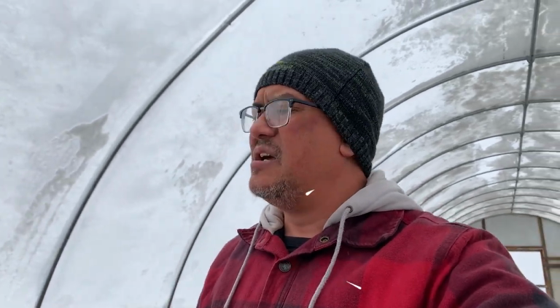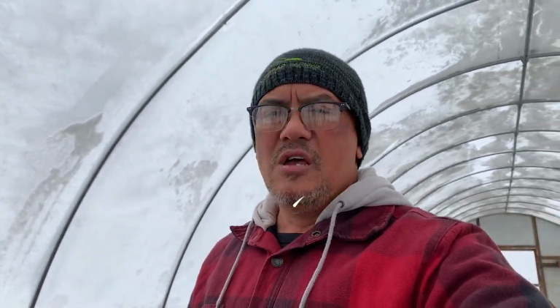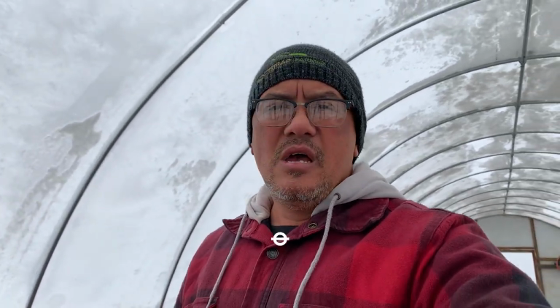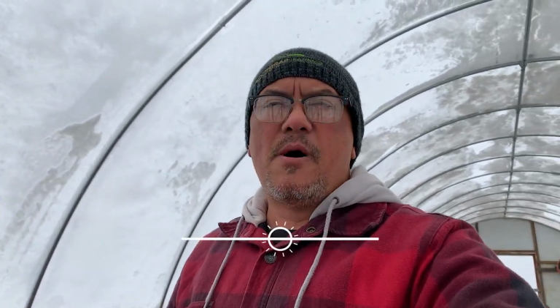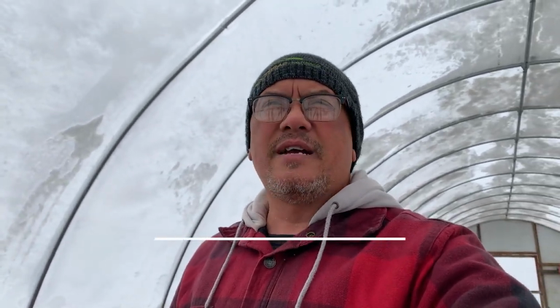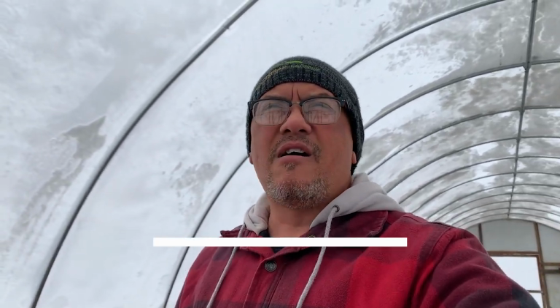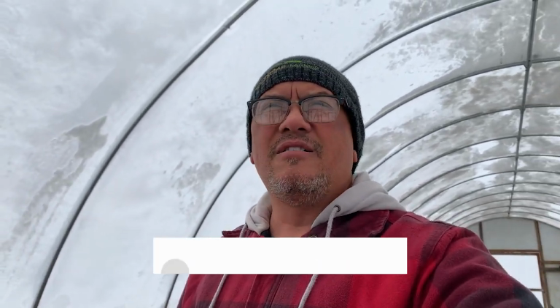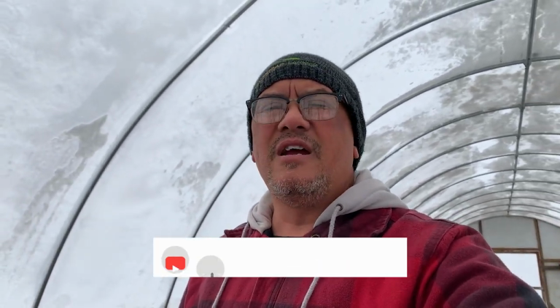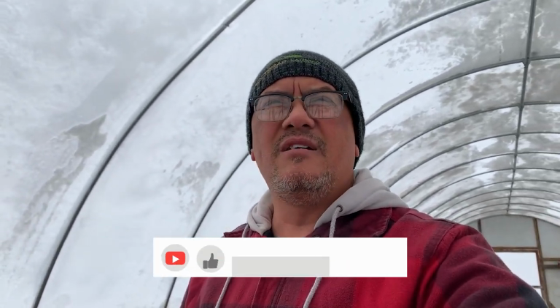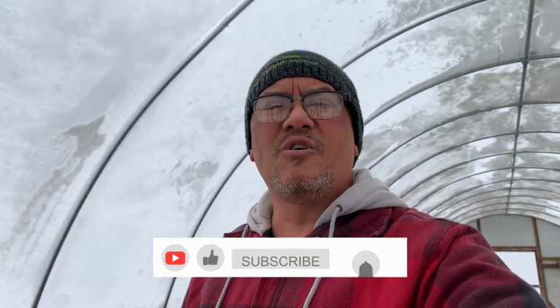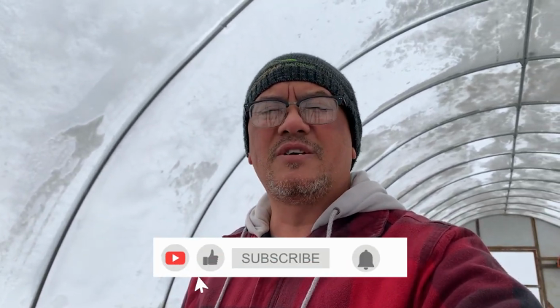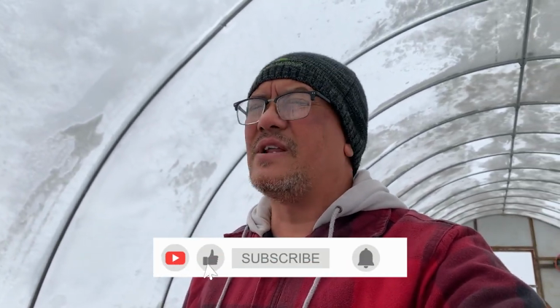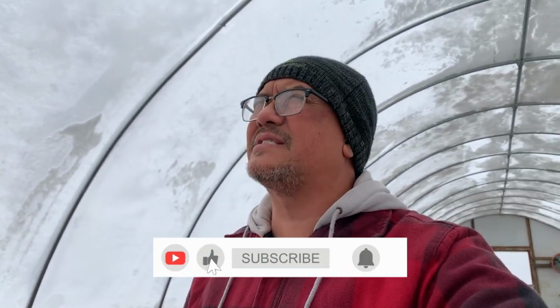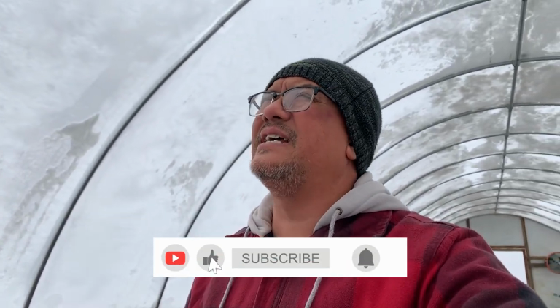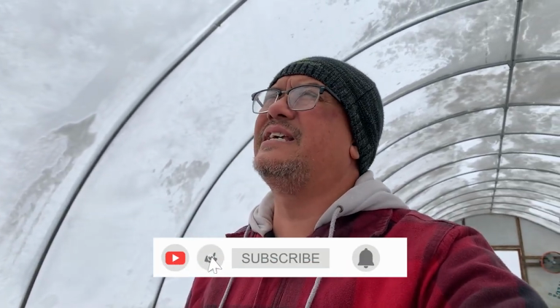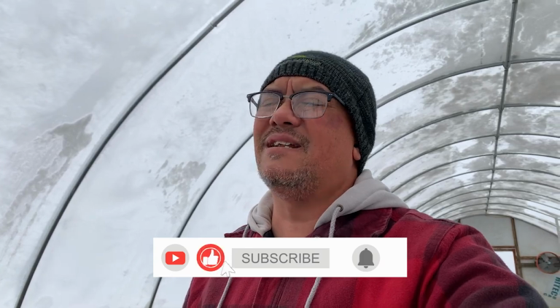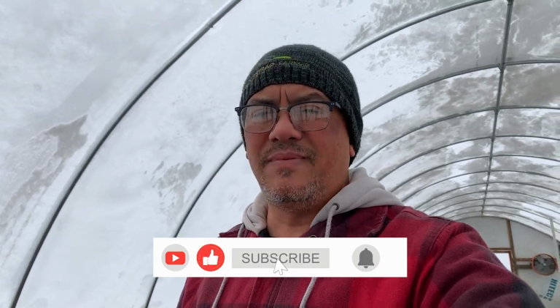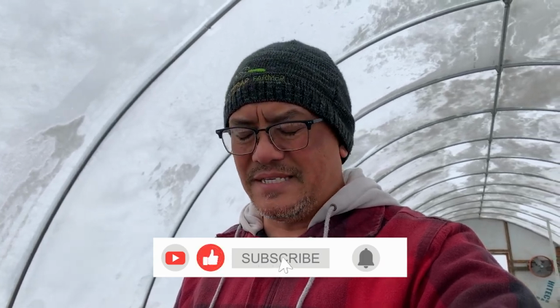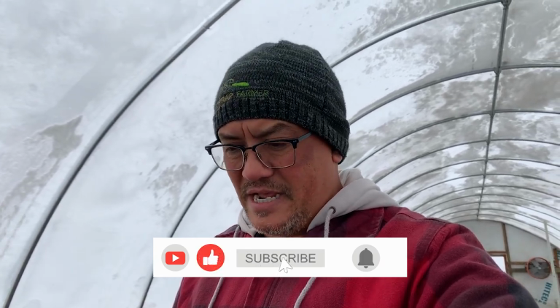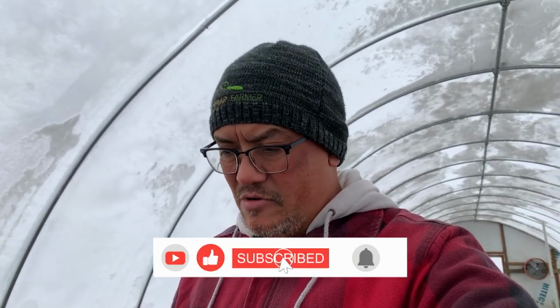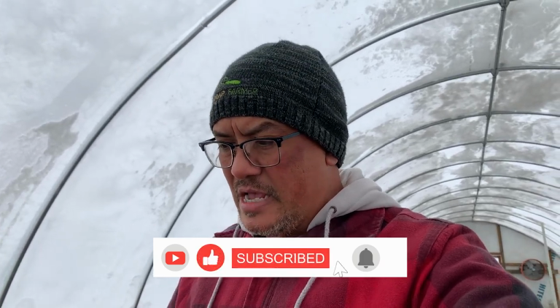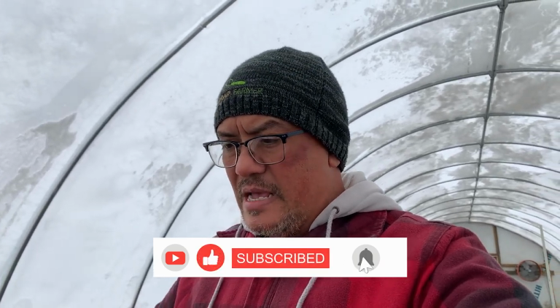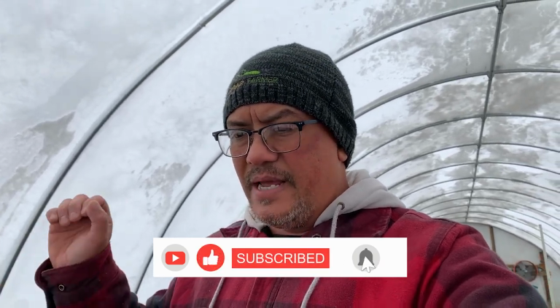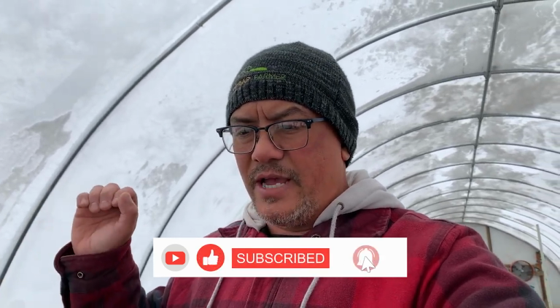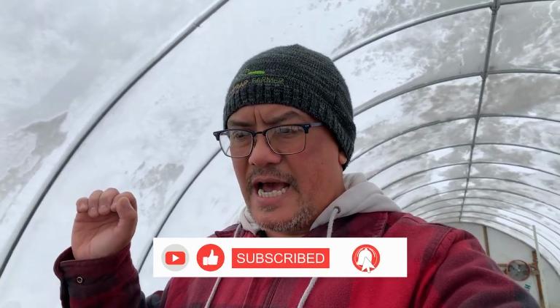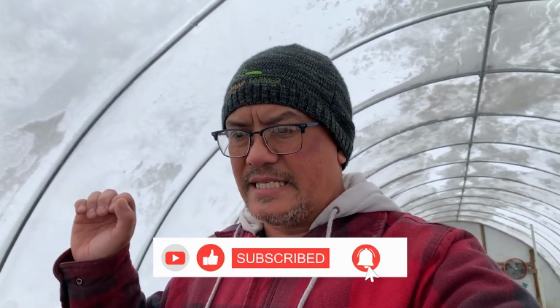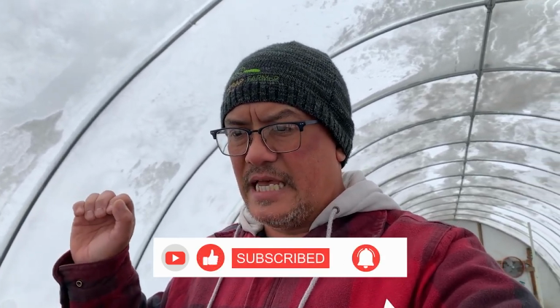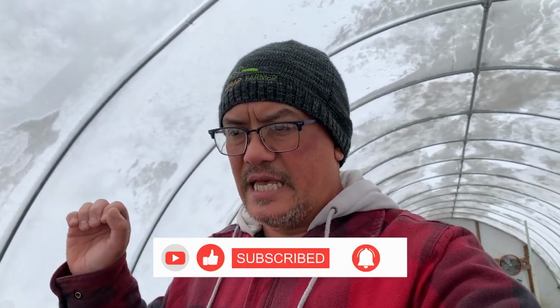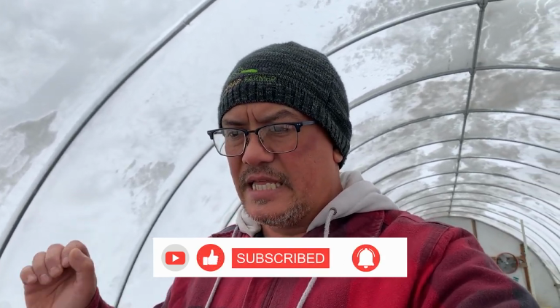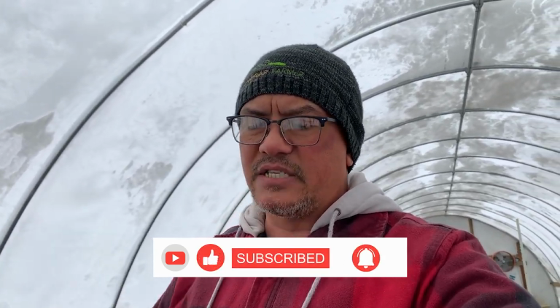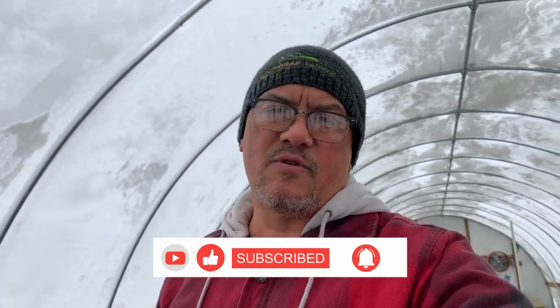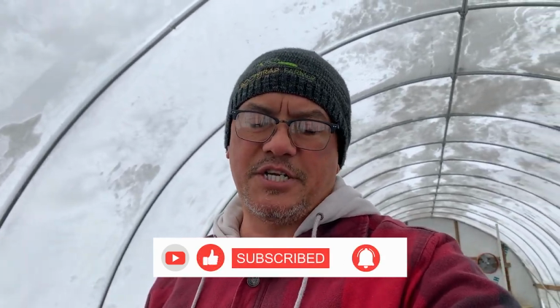I hope that's helpful — just a little bit into the life of a market gardener where it's cold outside and you get a little bit of snow. Thanks for watching.